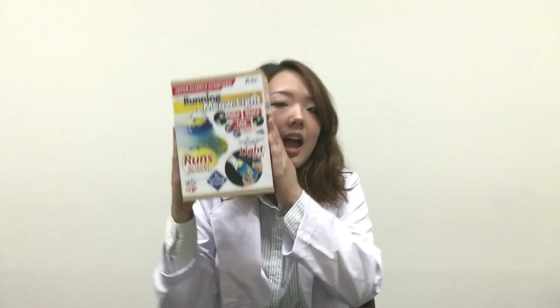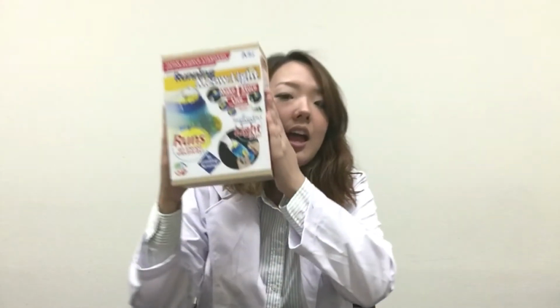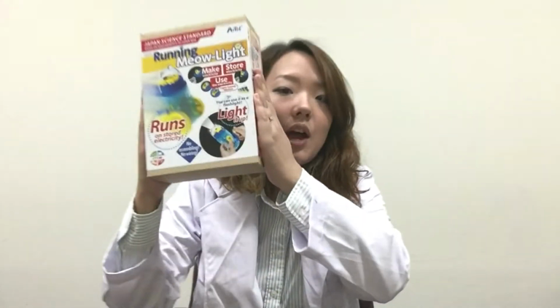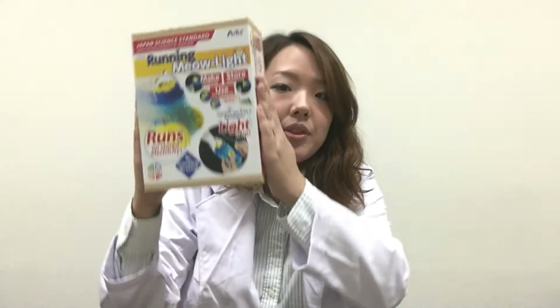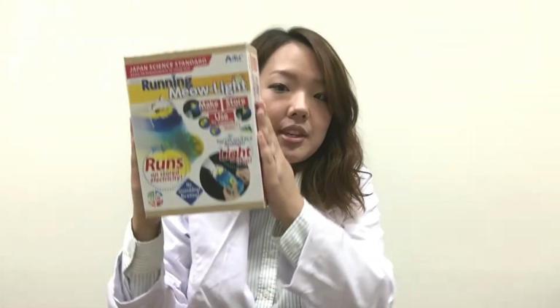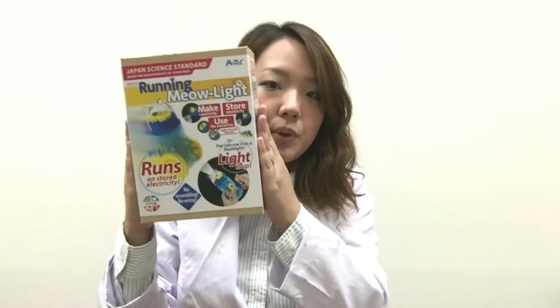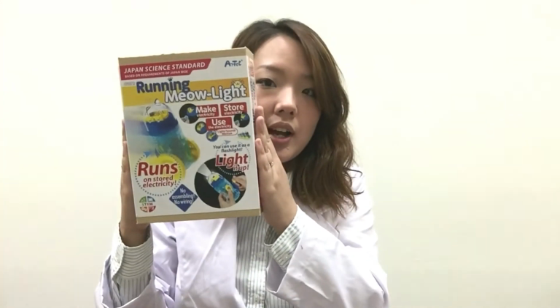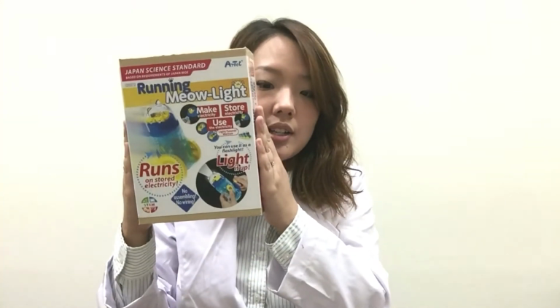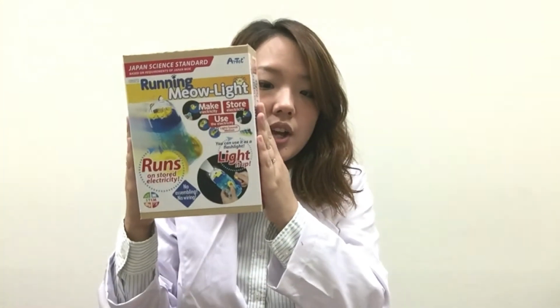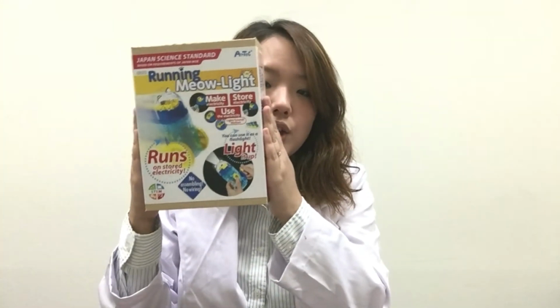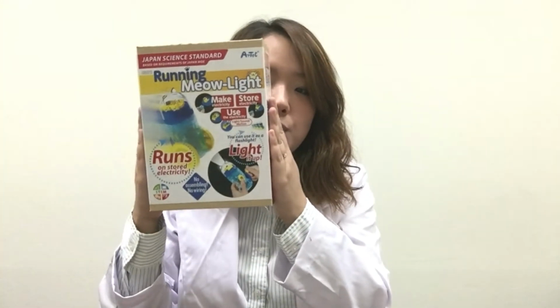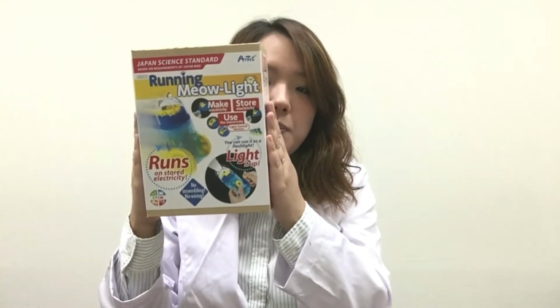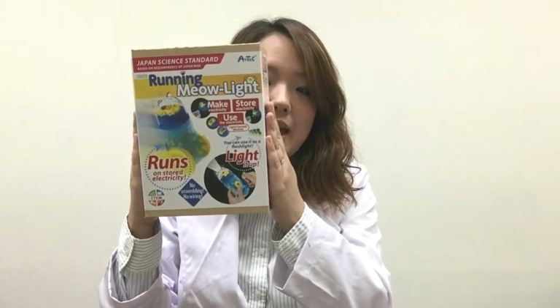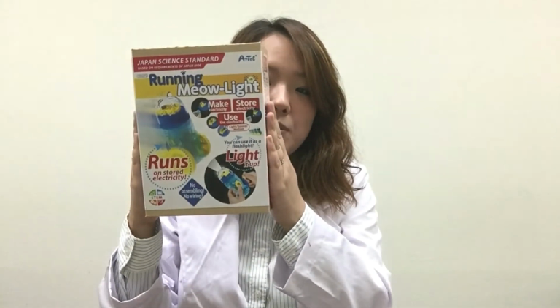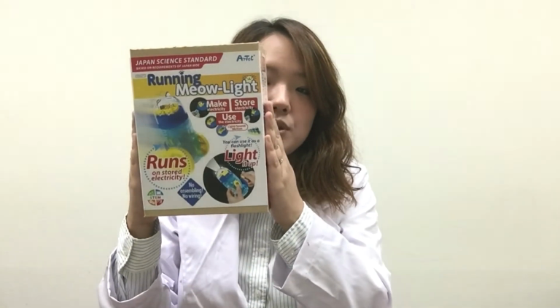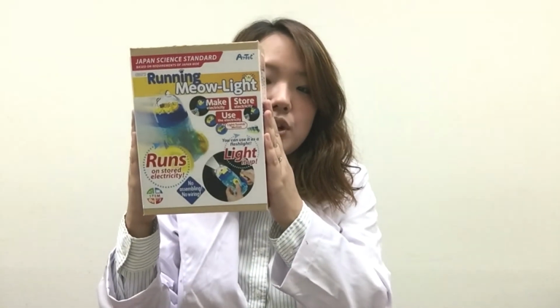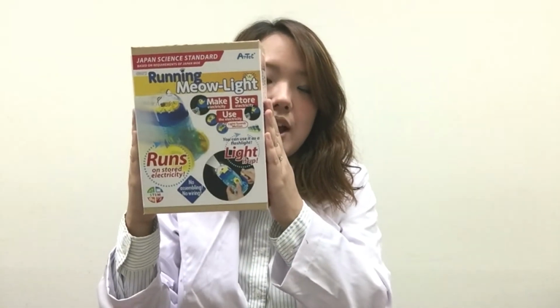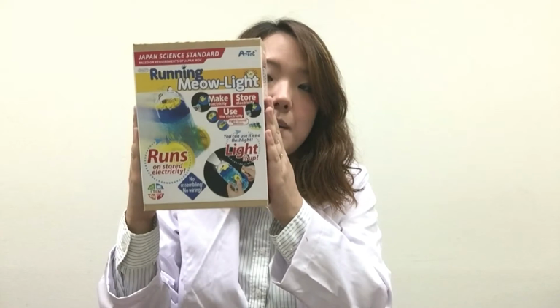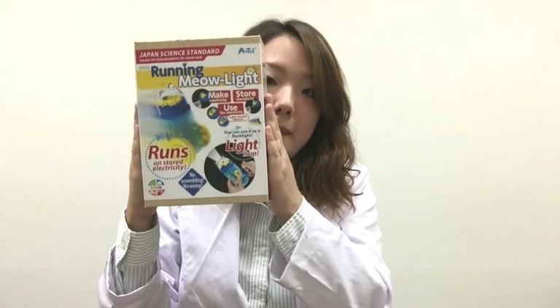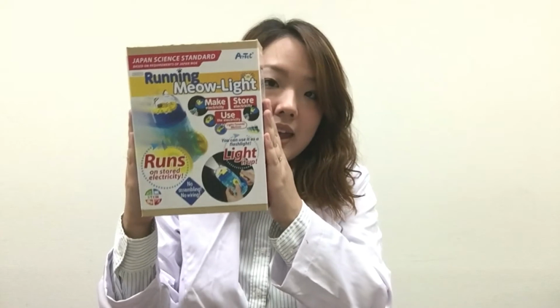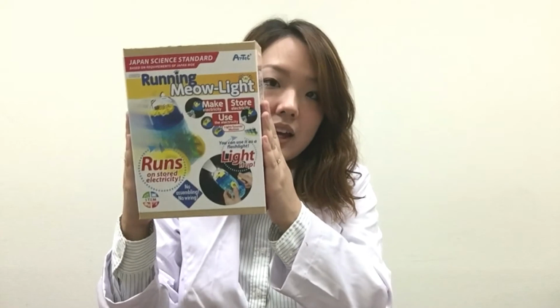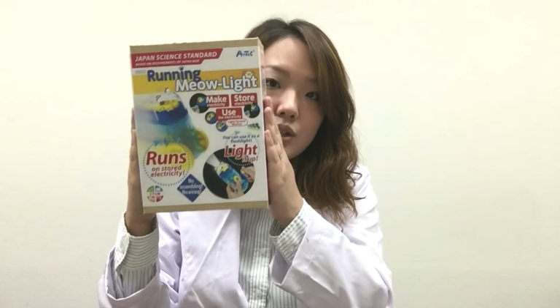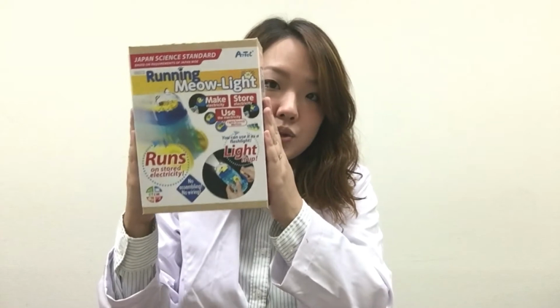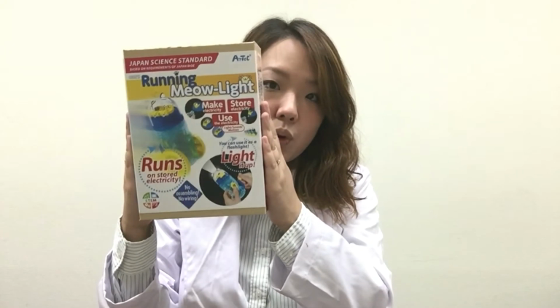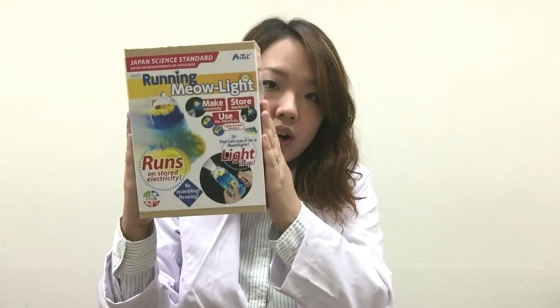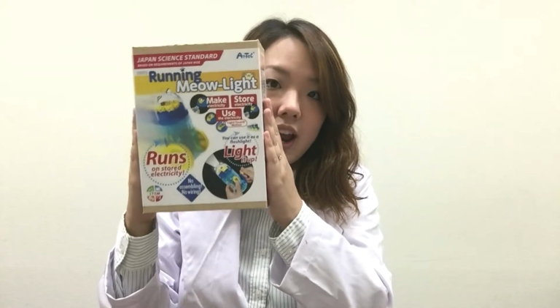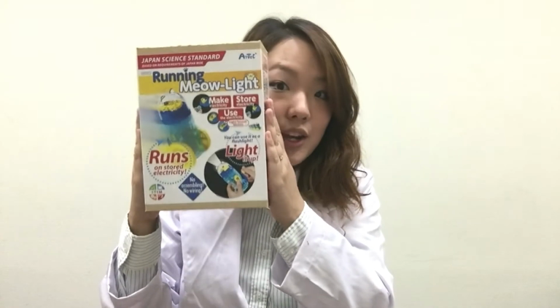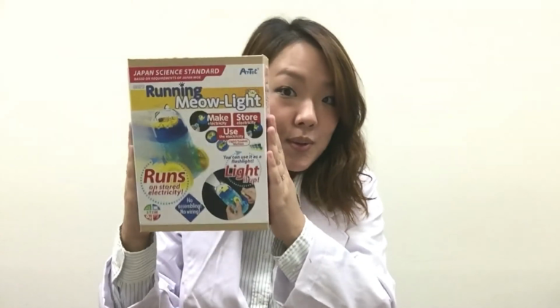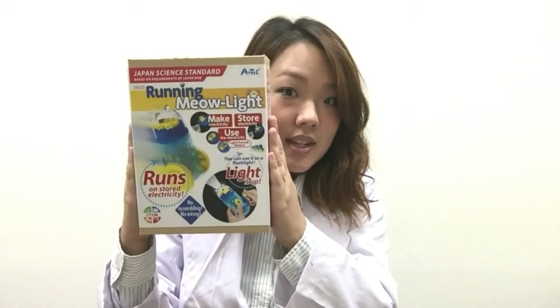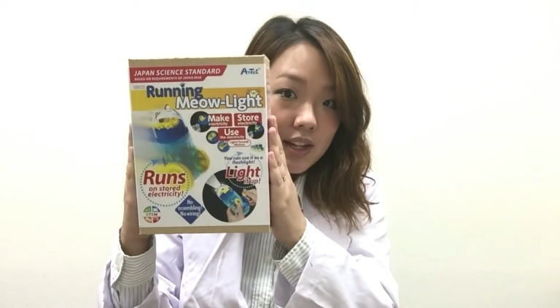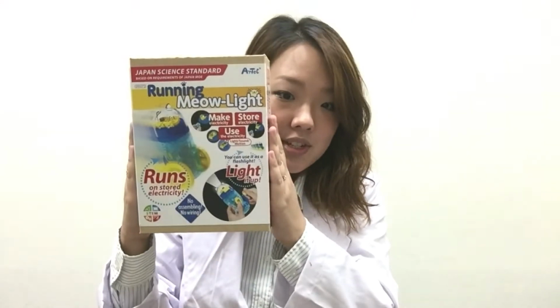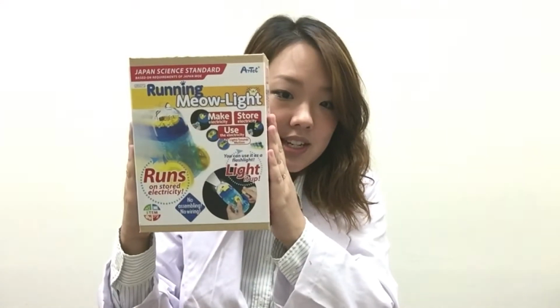With this product you would be able to learn how to make, store, and use electricity.